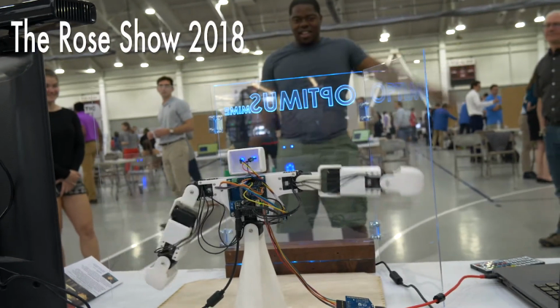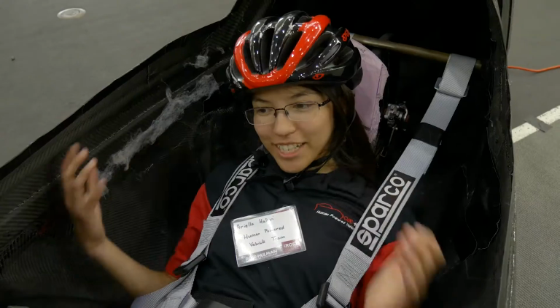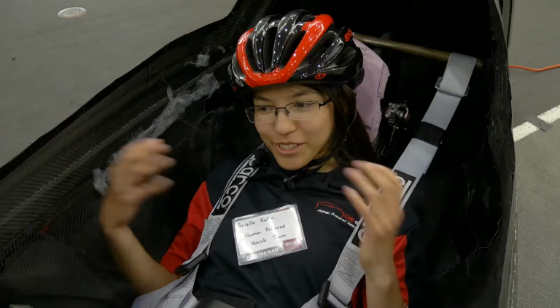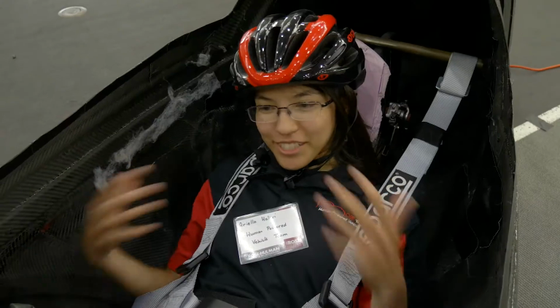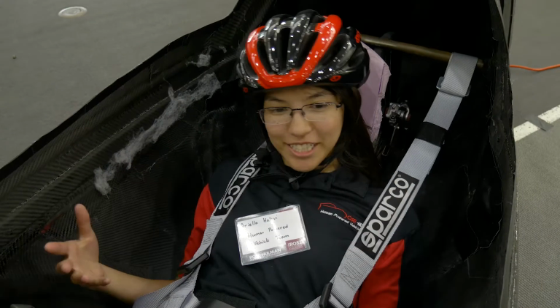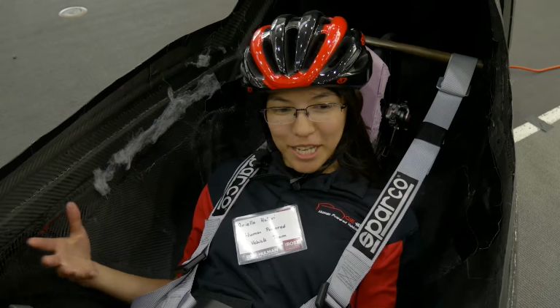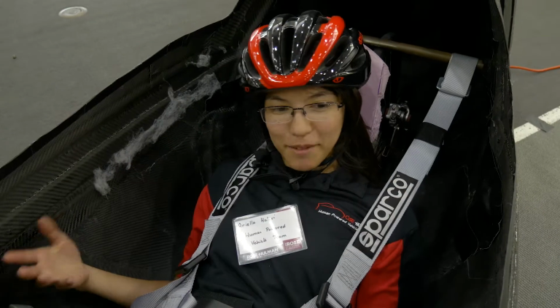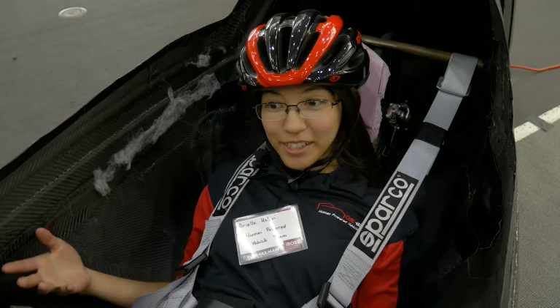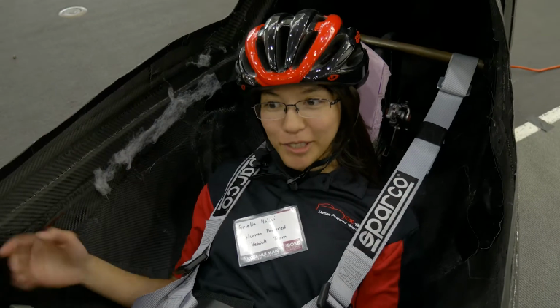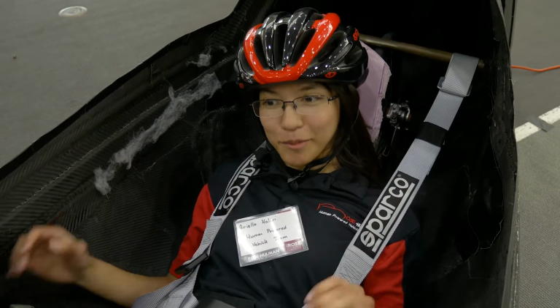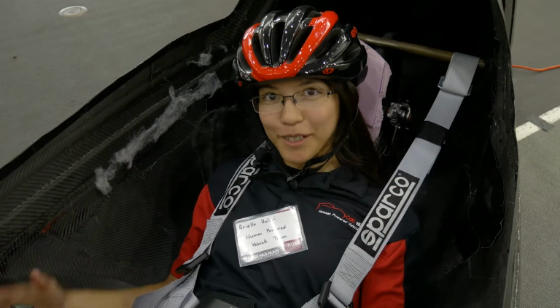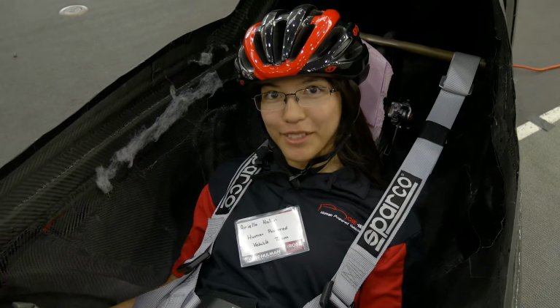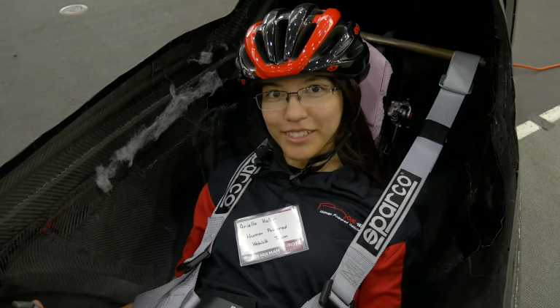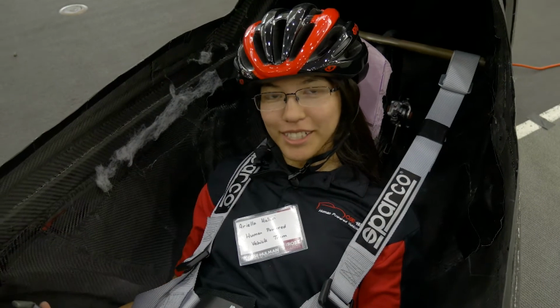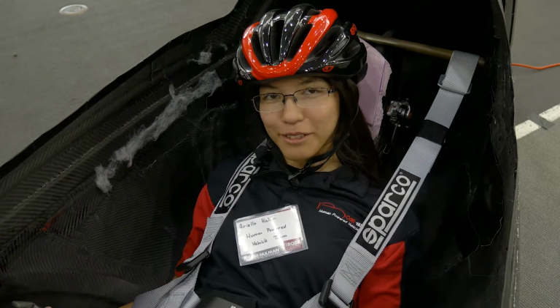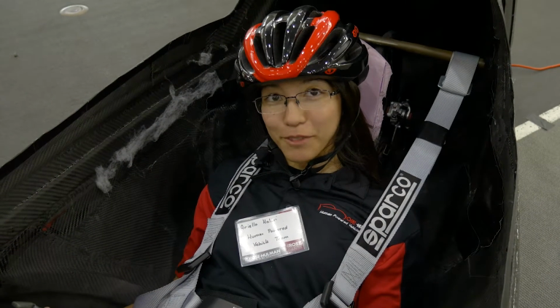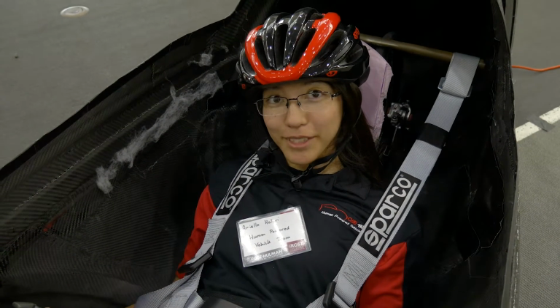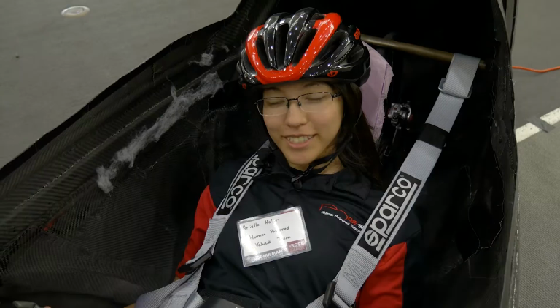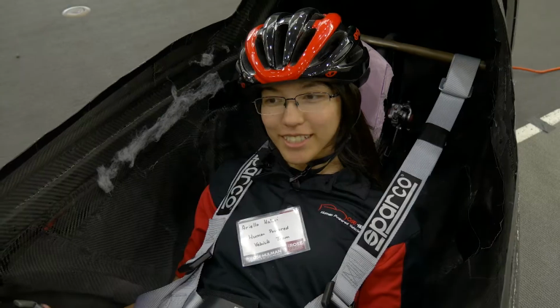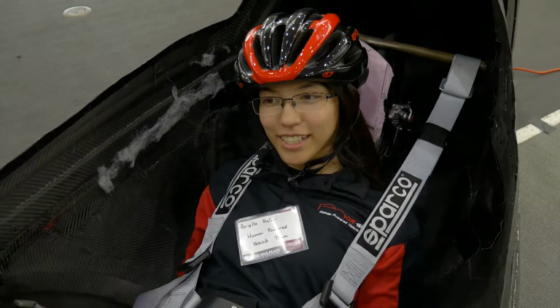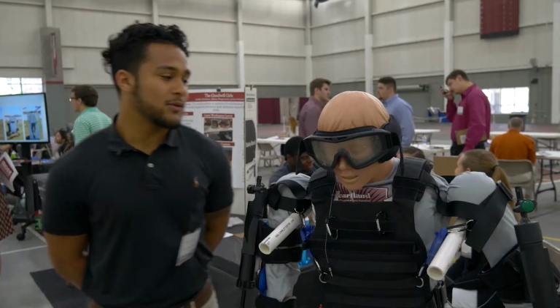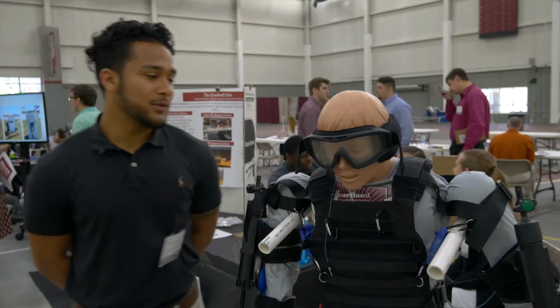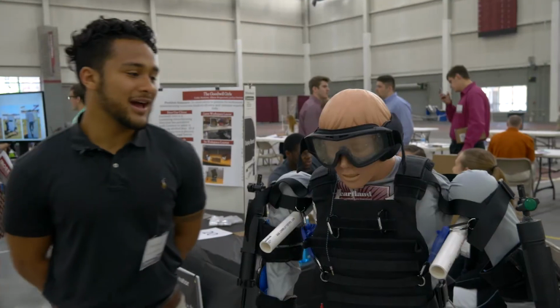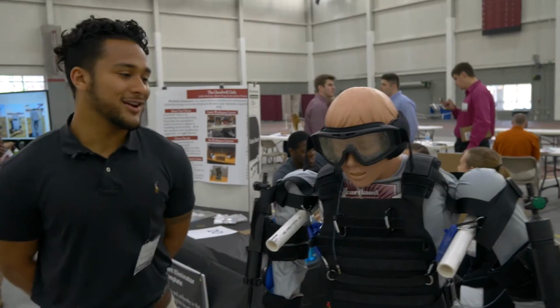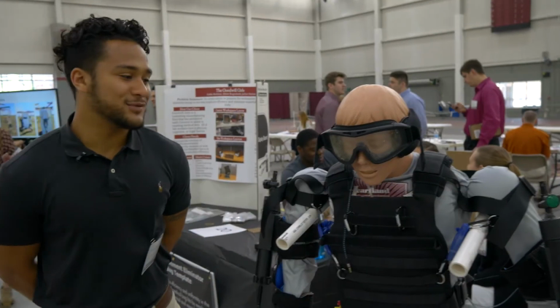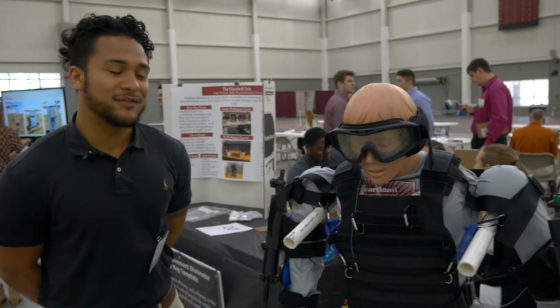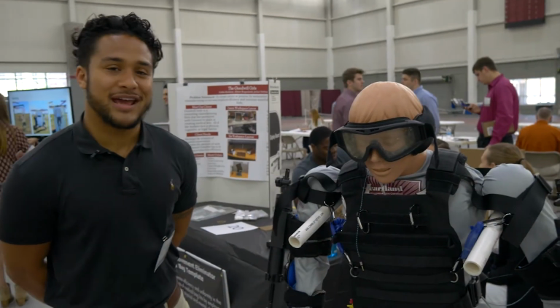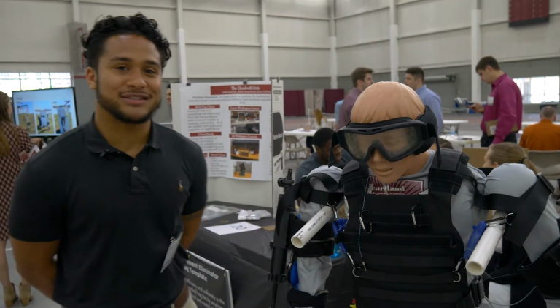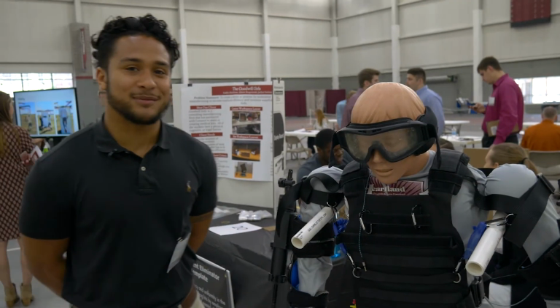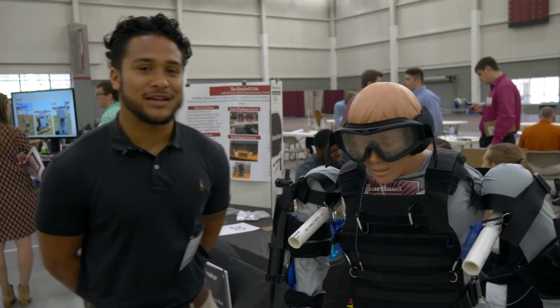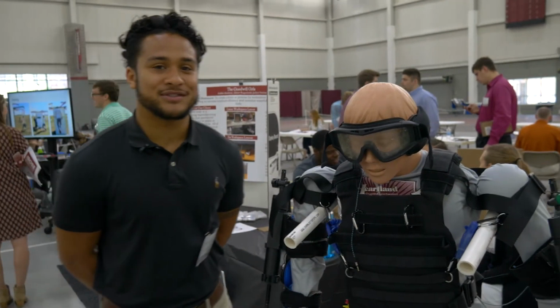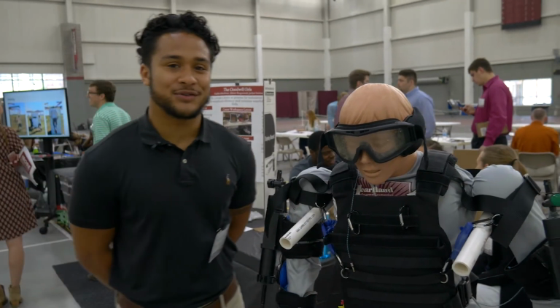As you can see, I'm in the human-powered vehicle that we have built this year. What we have here is an age simulation suit.